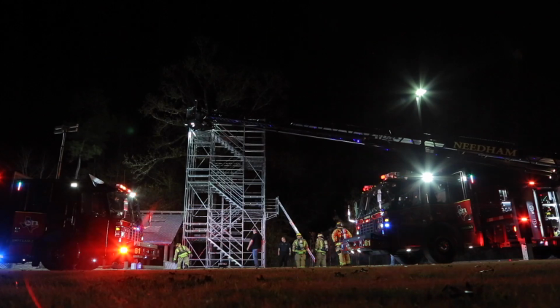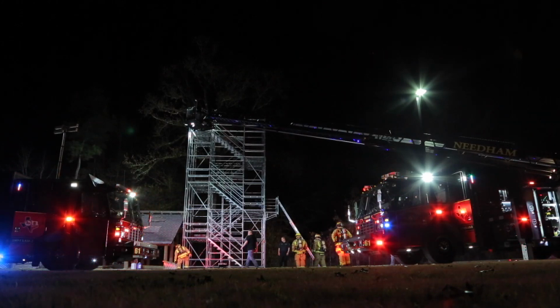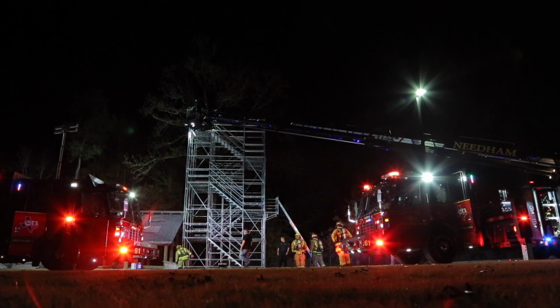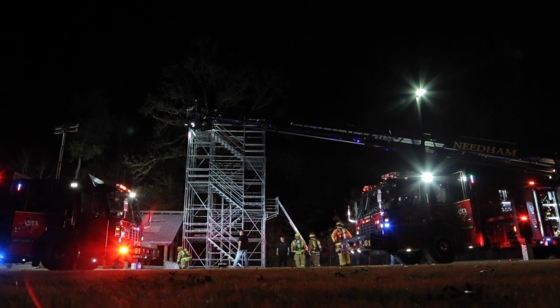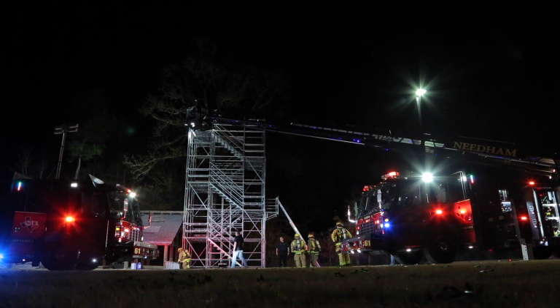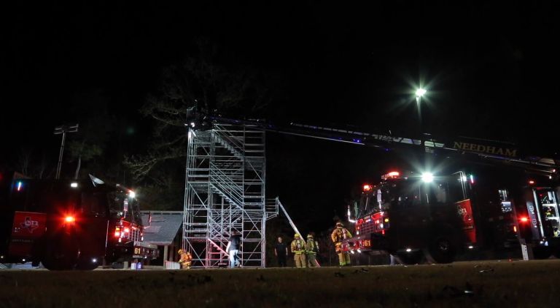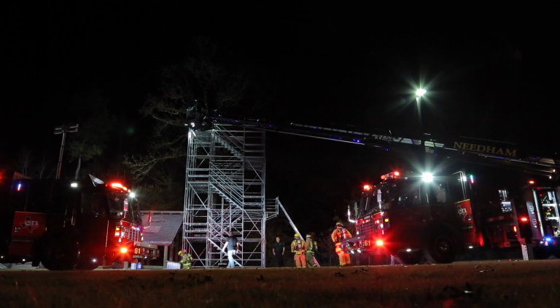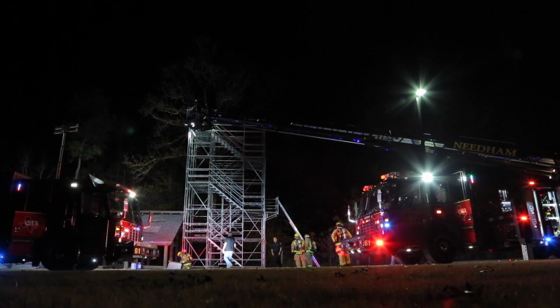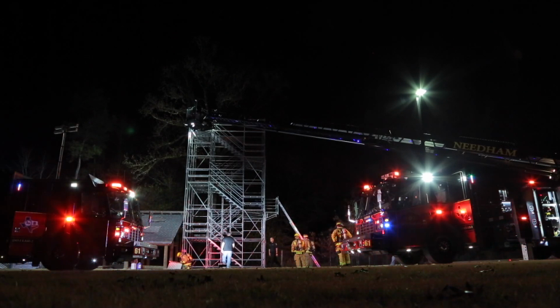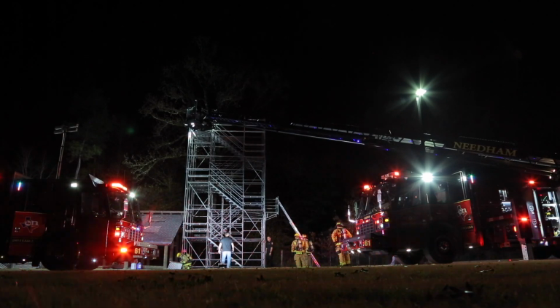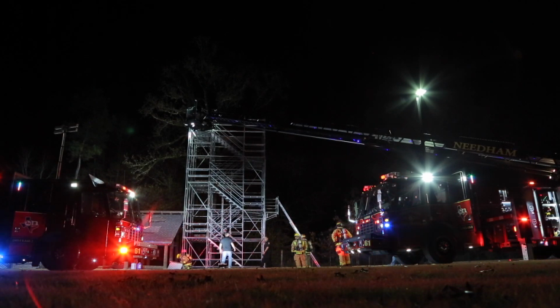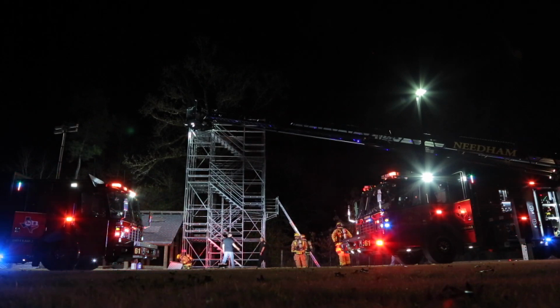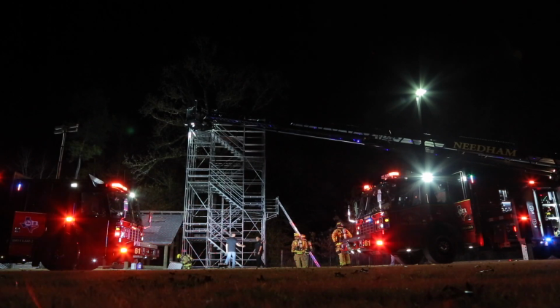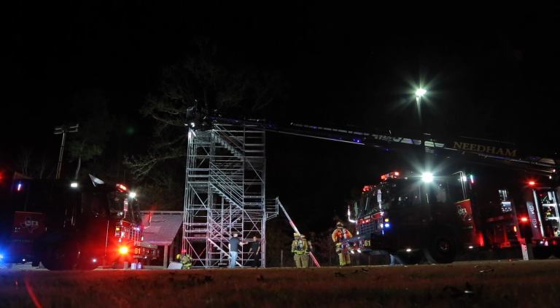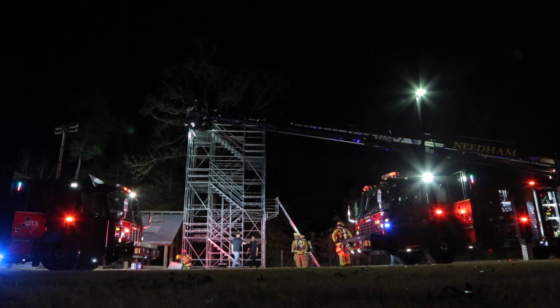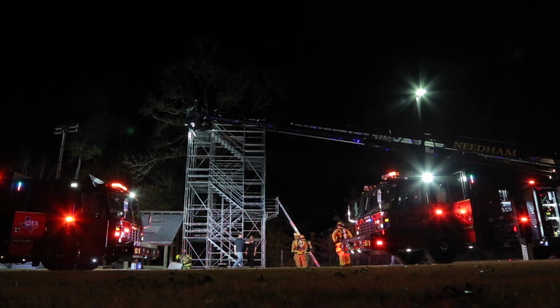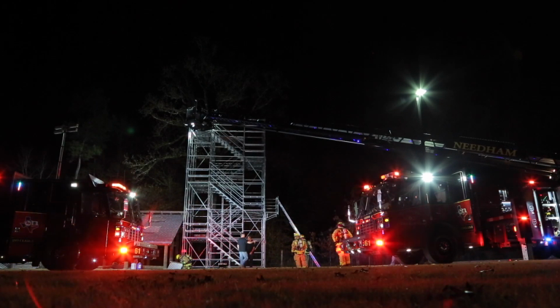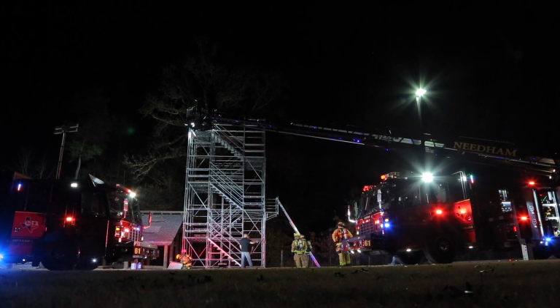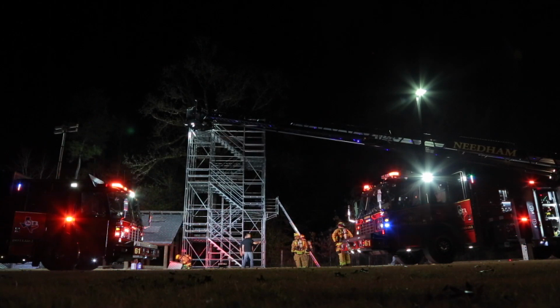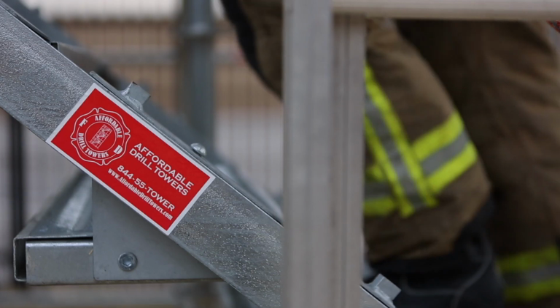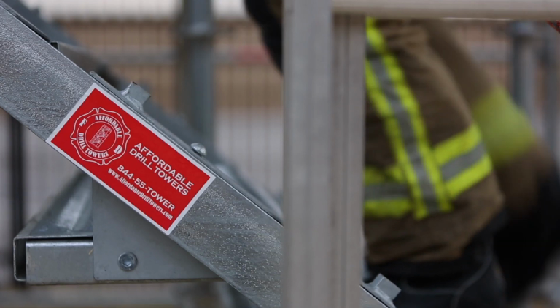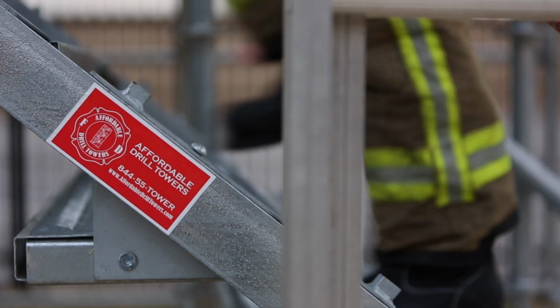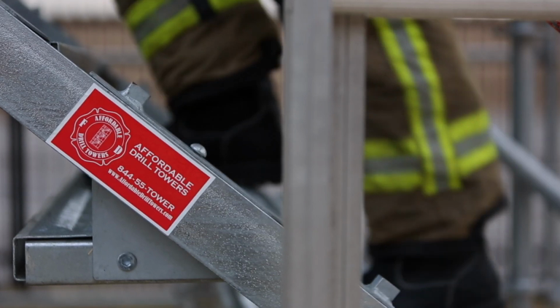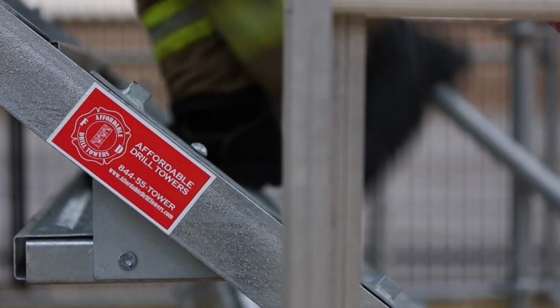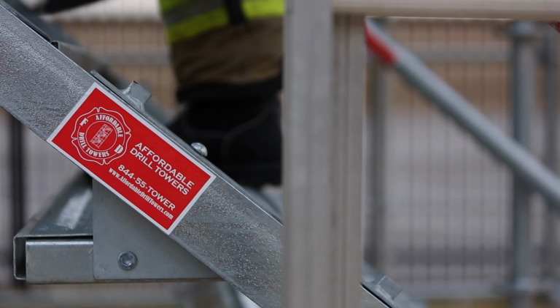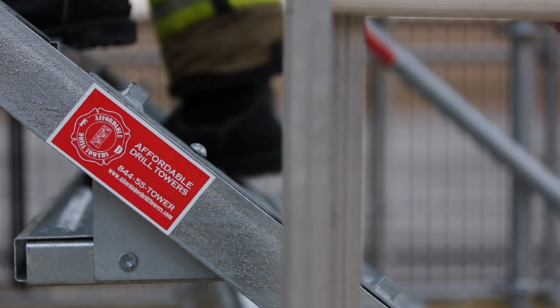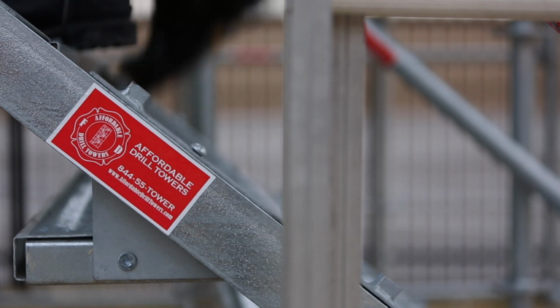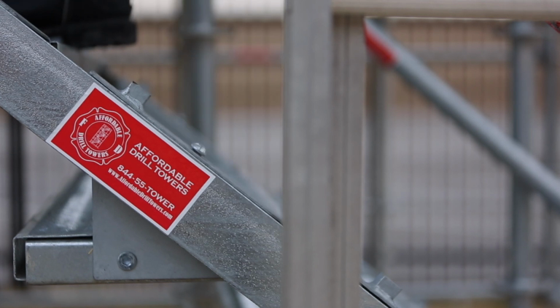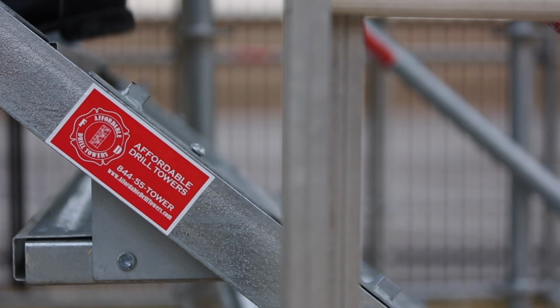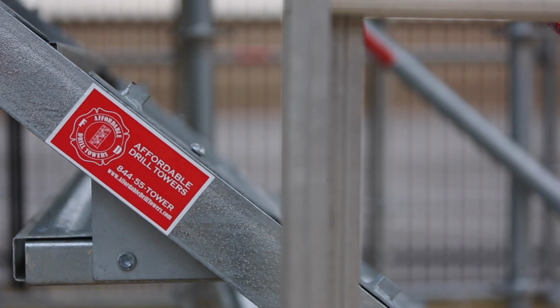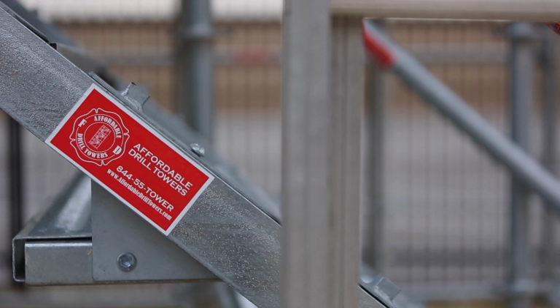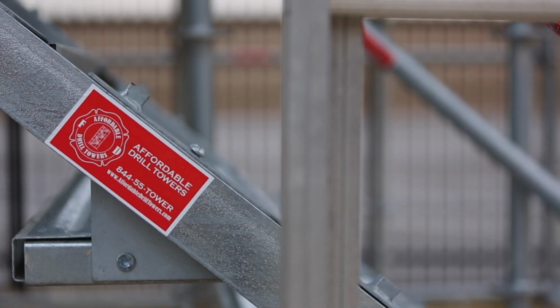the Affordable Drill Tower was professionally engineered as a three-story, five-level, 34-foot-tall, freestanding drill tower.